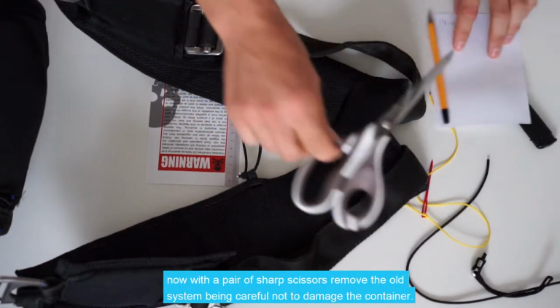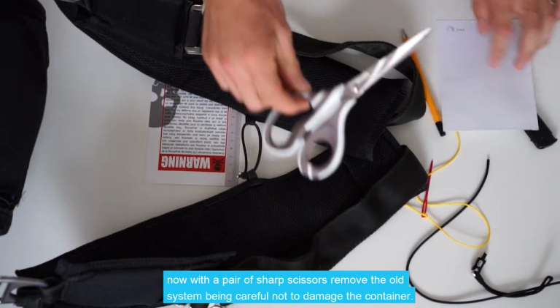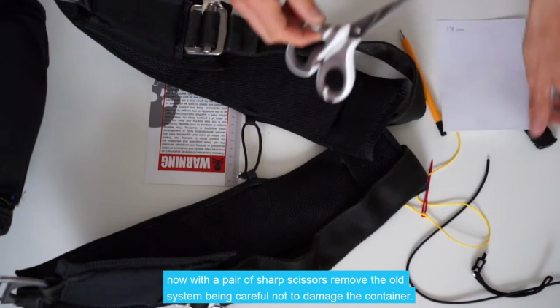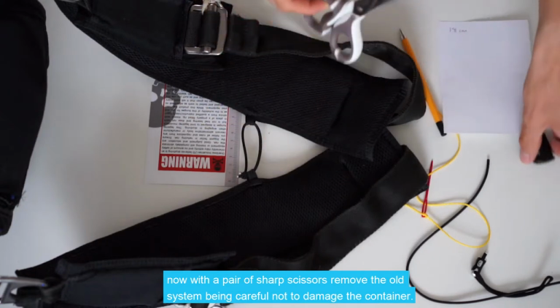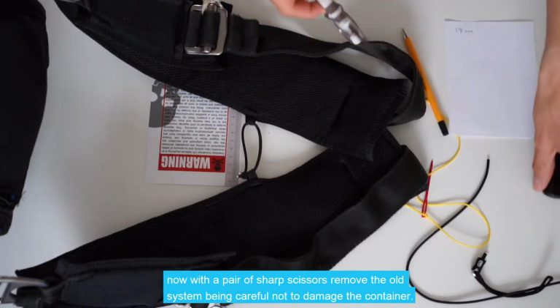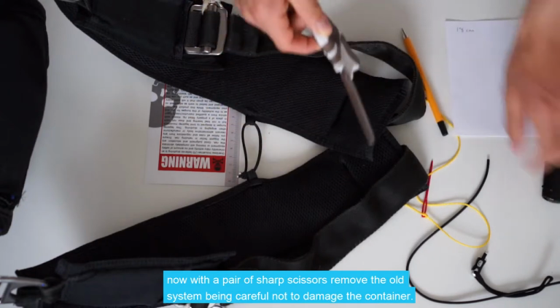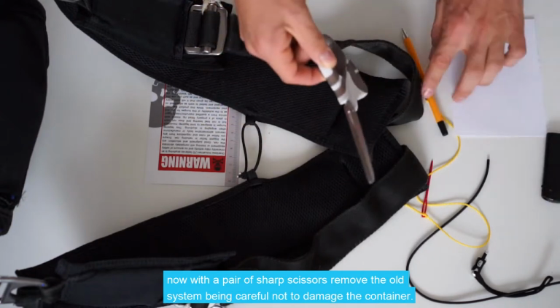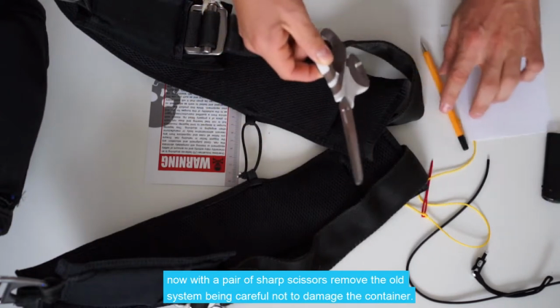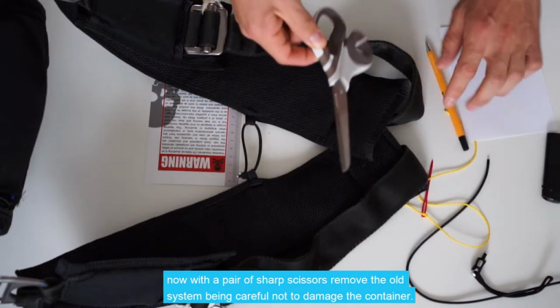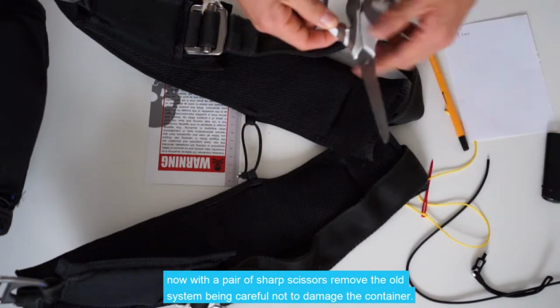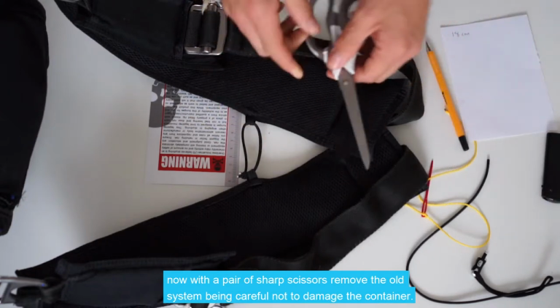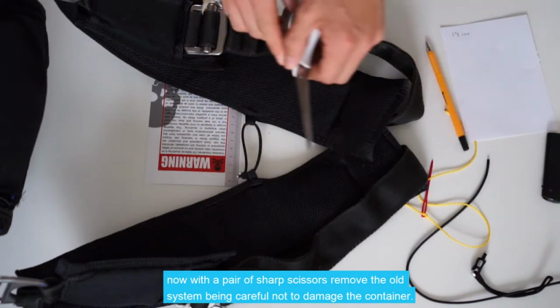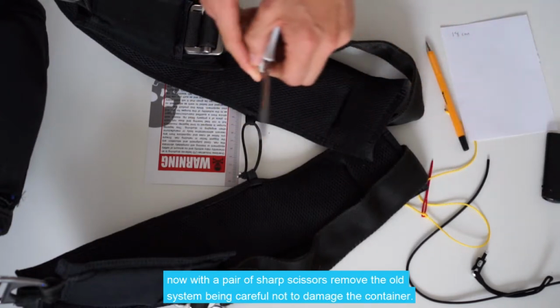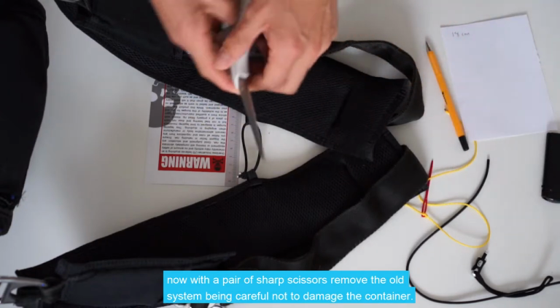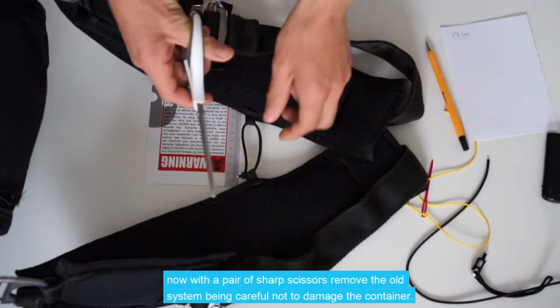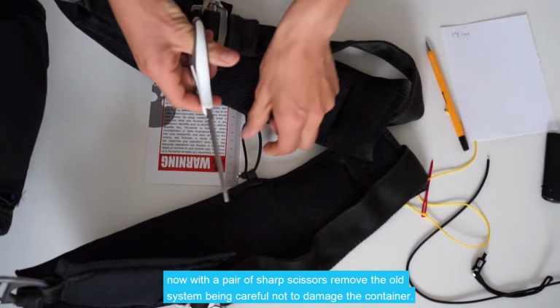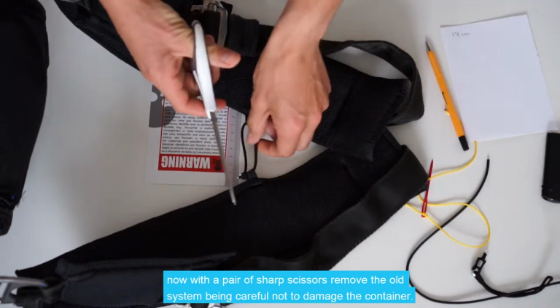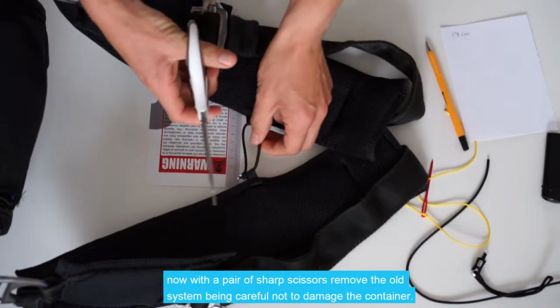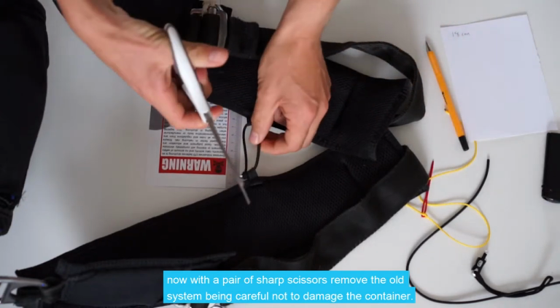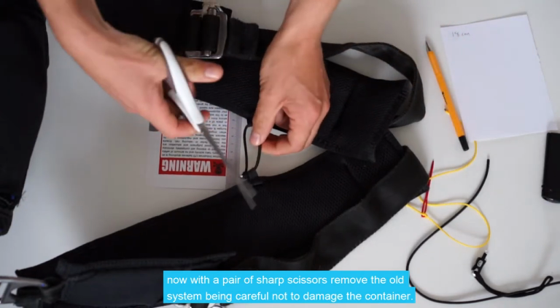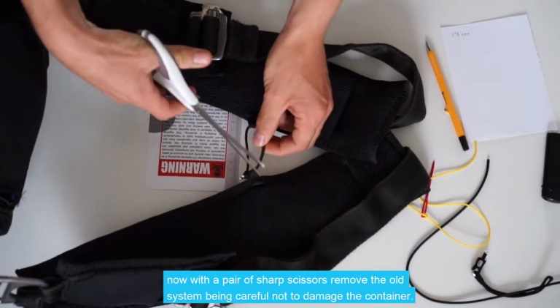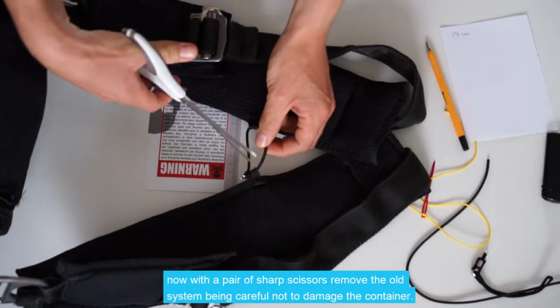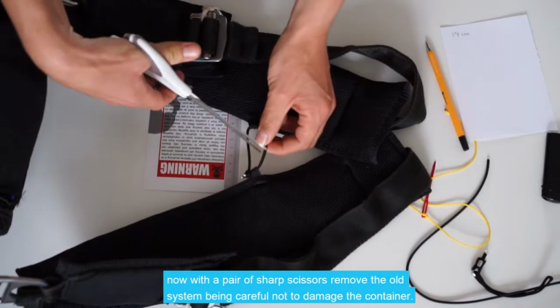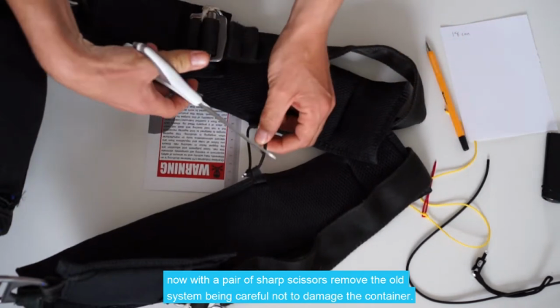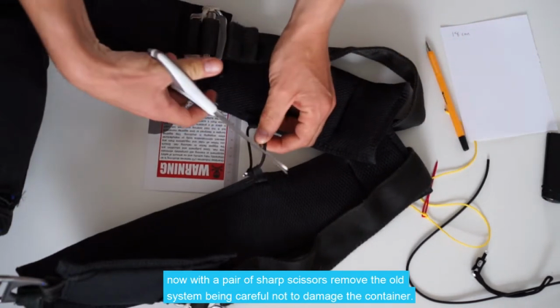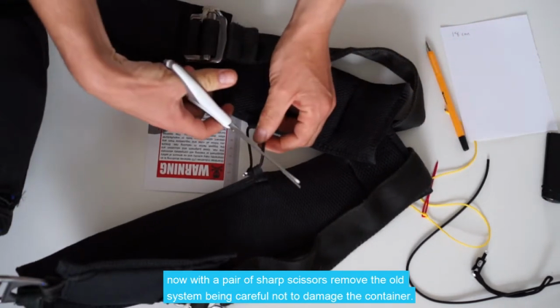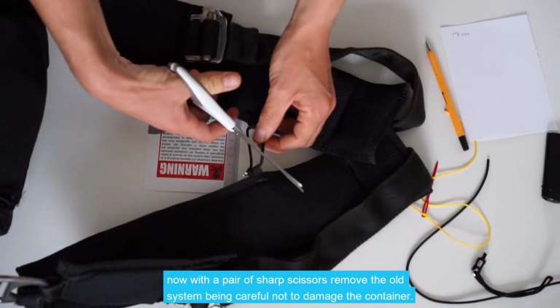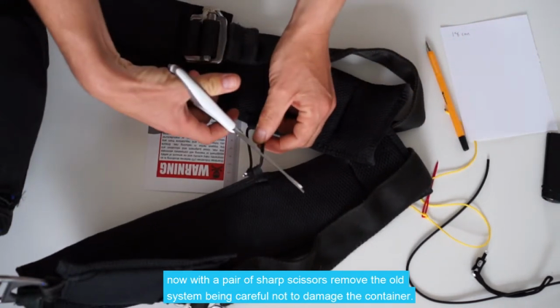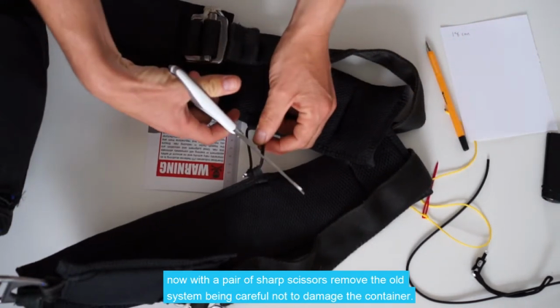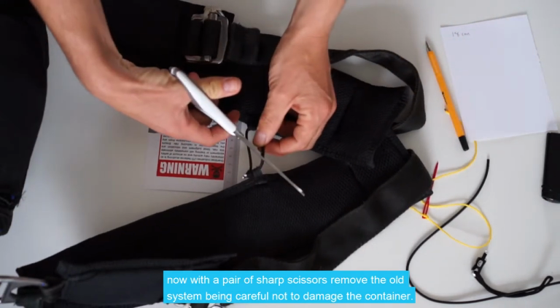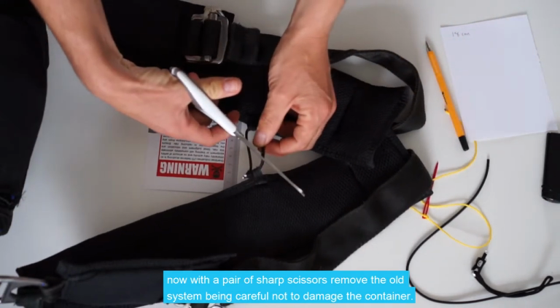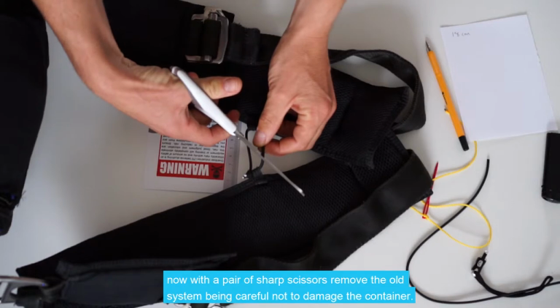Now with a pair of sharp scissors, we're going to remove the old system, being careful not to damage the container.